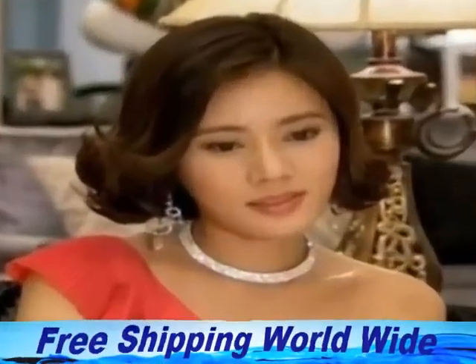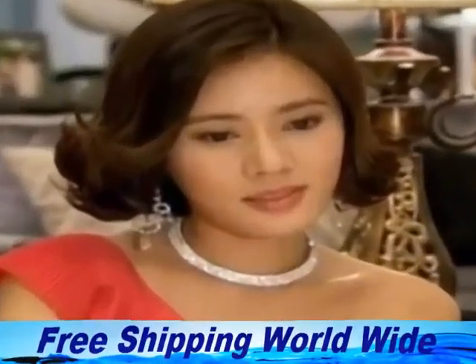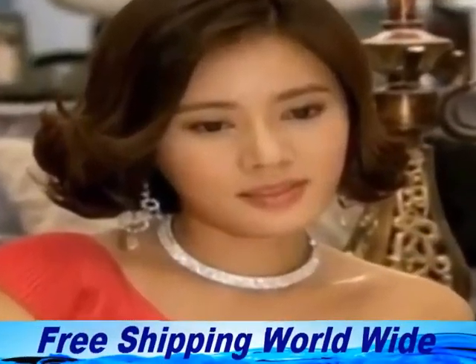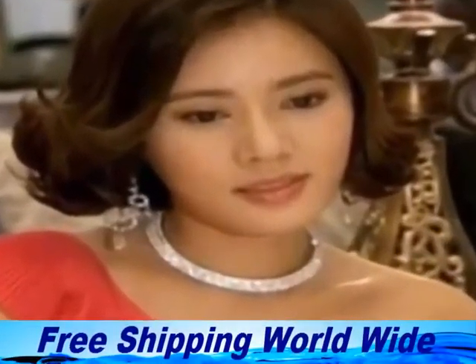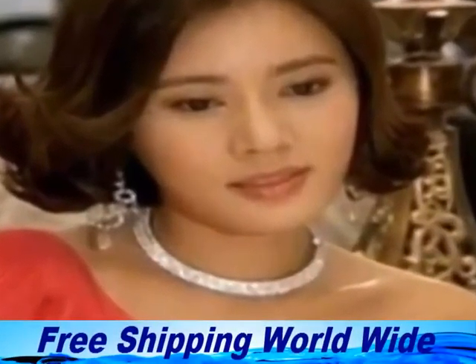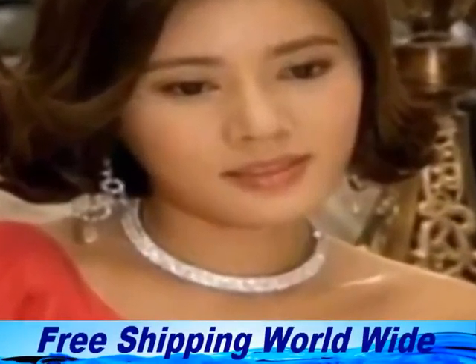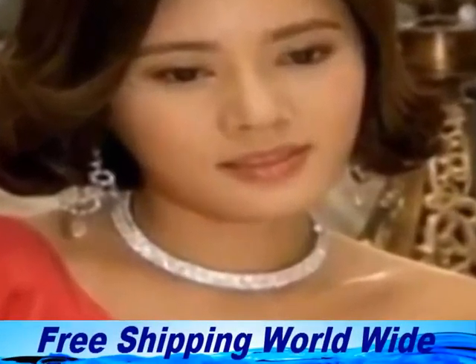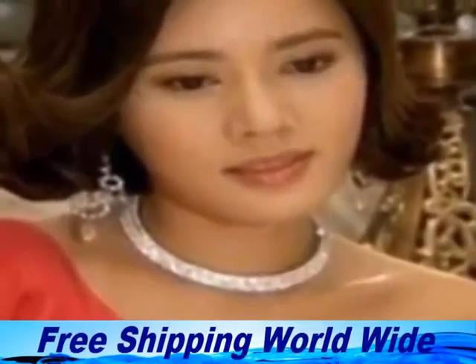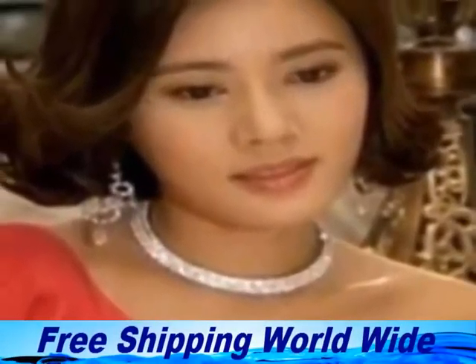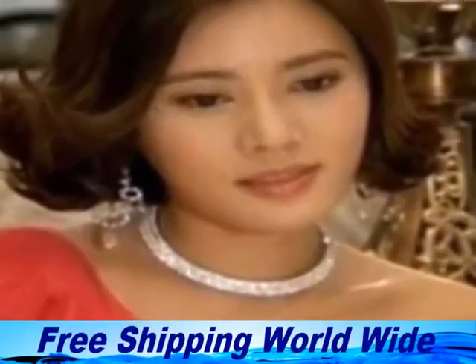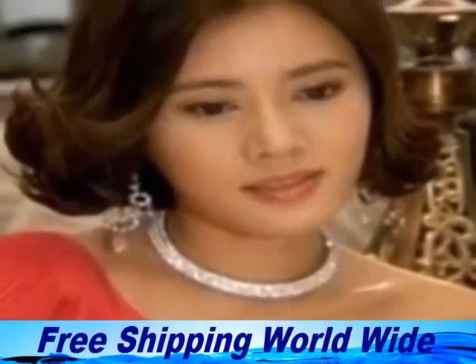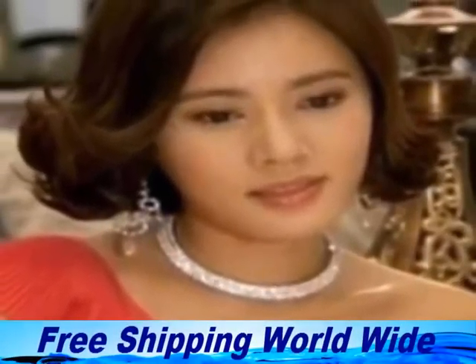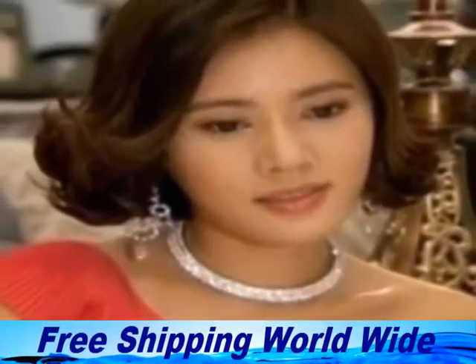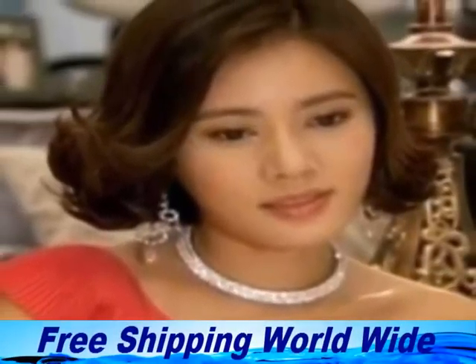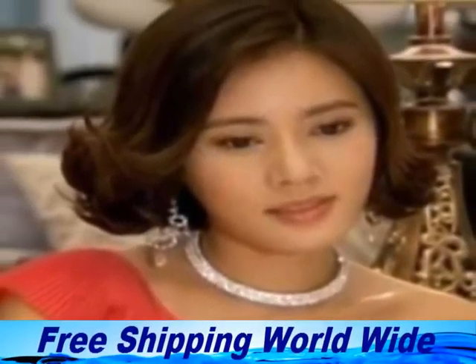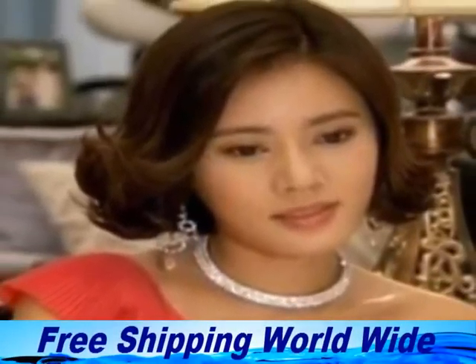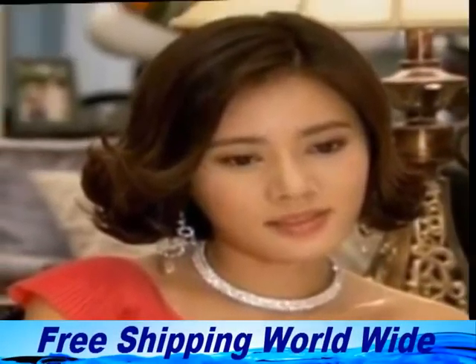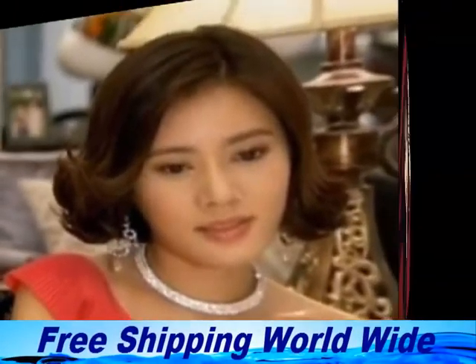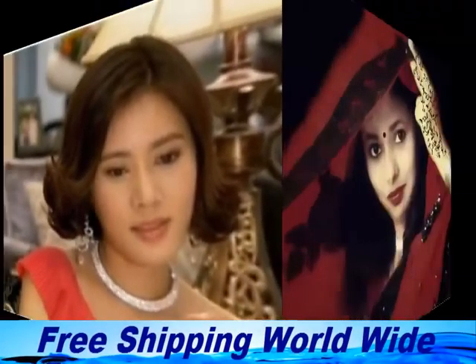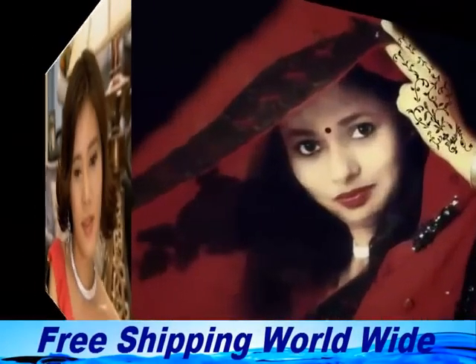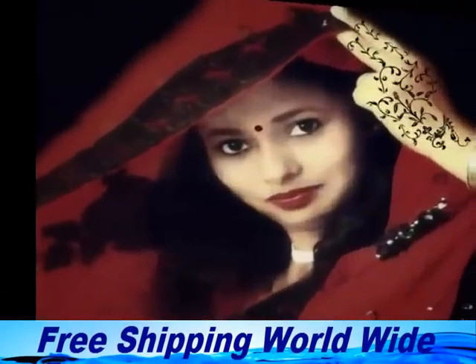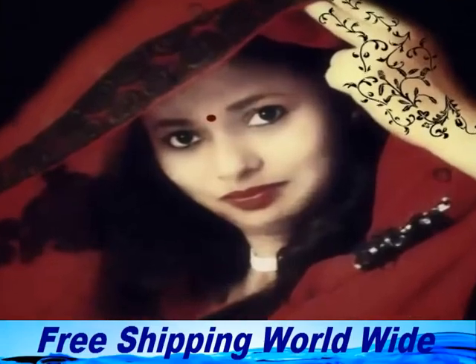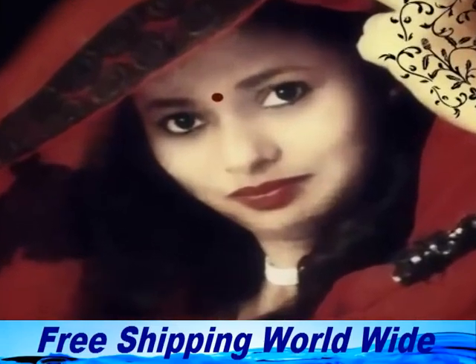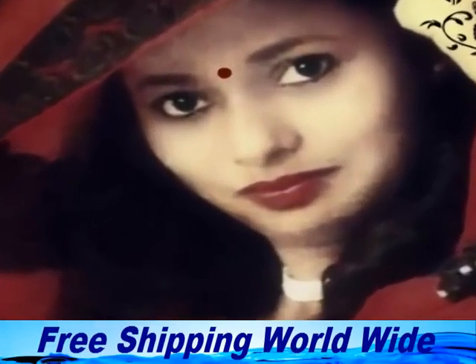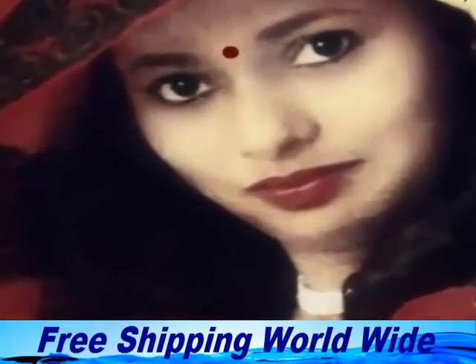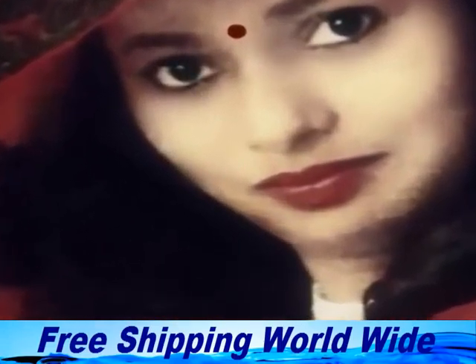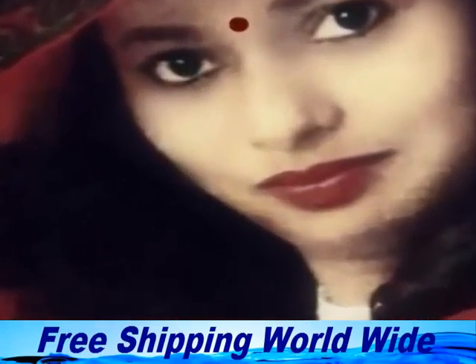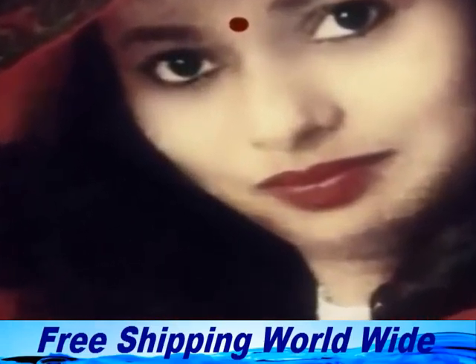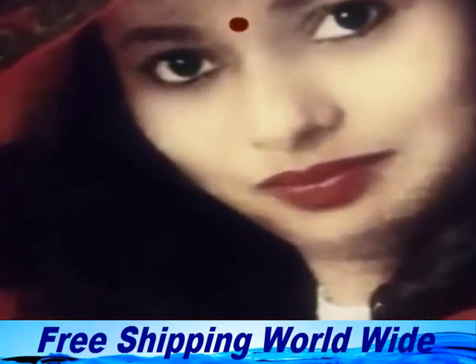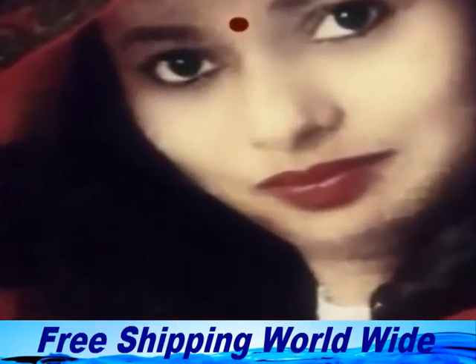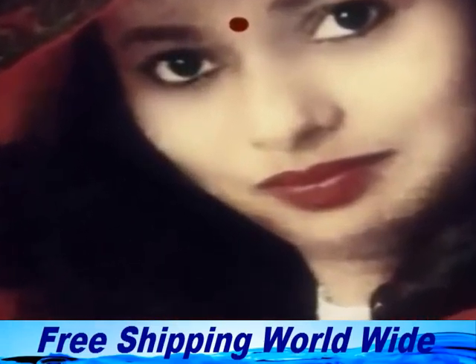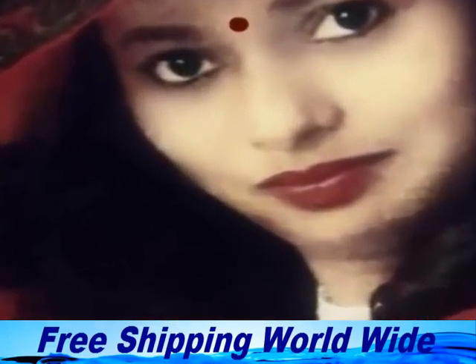The best thing about this necklace is that this necklace goes with any kind of dress, western or traditional Asian.